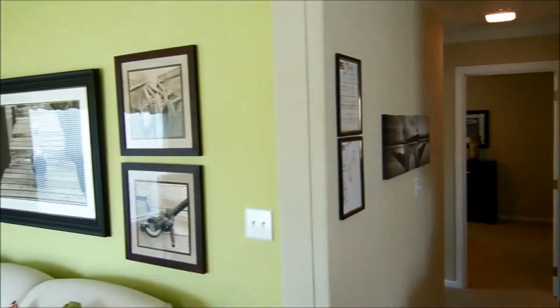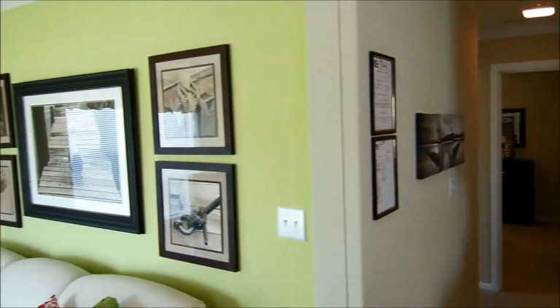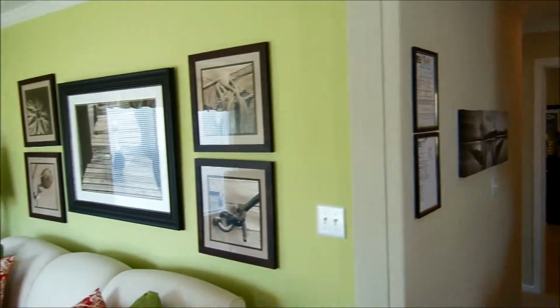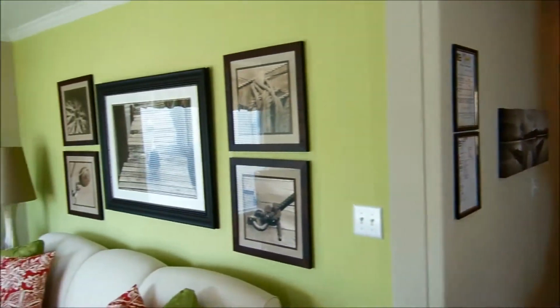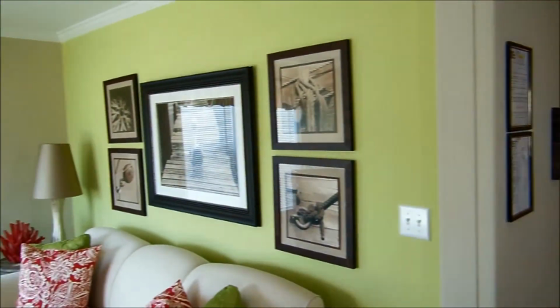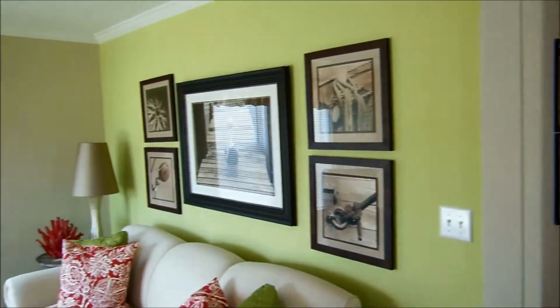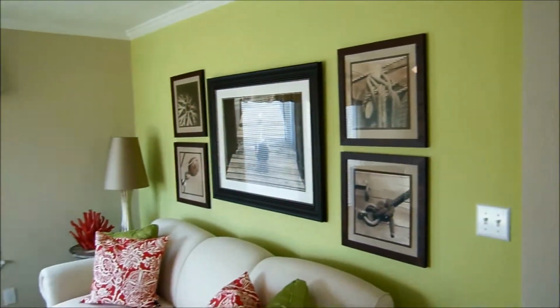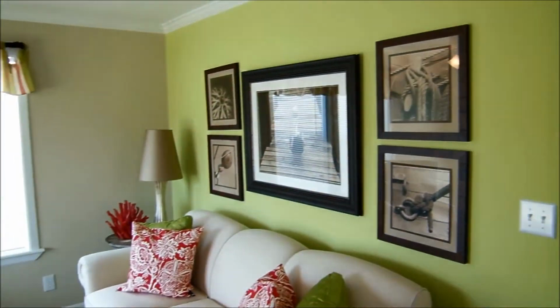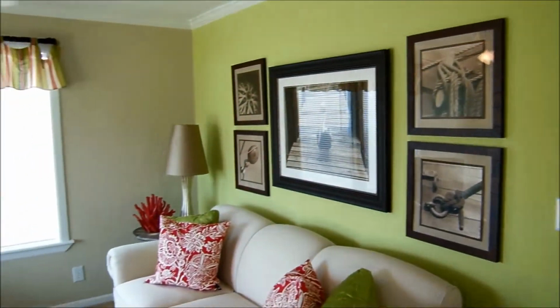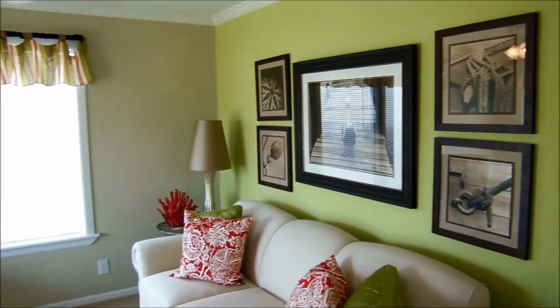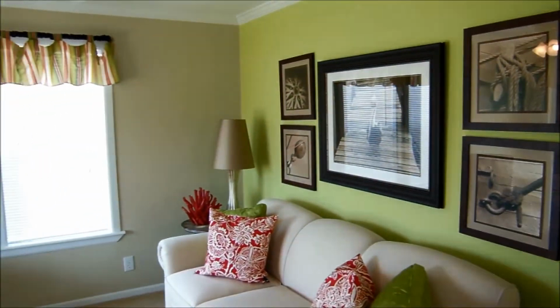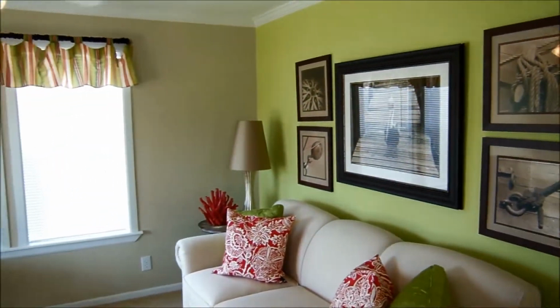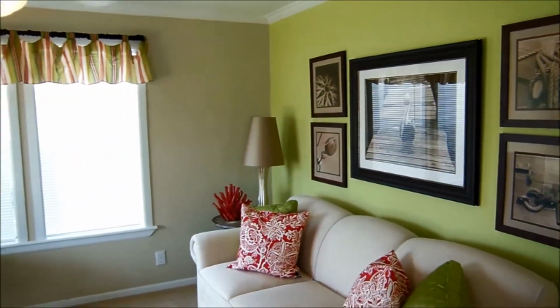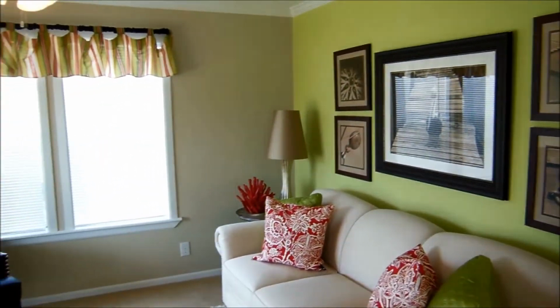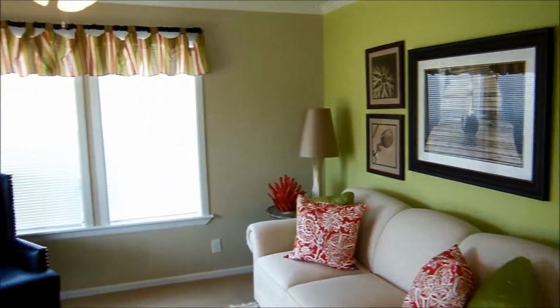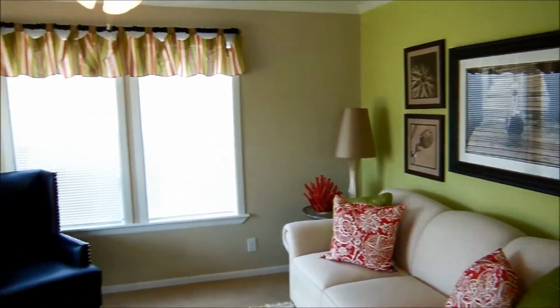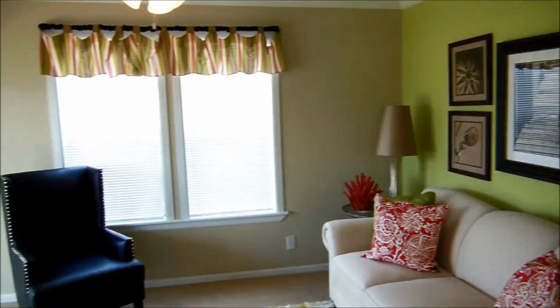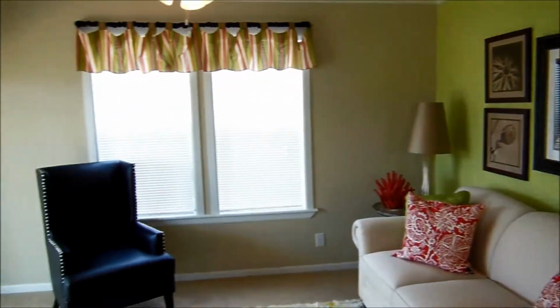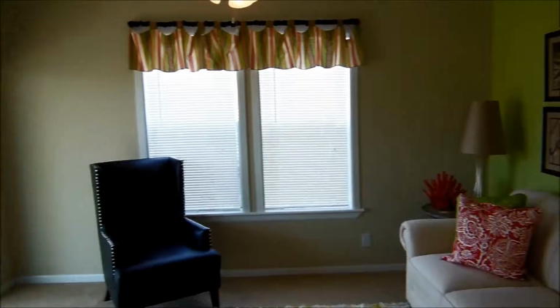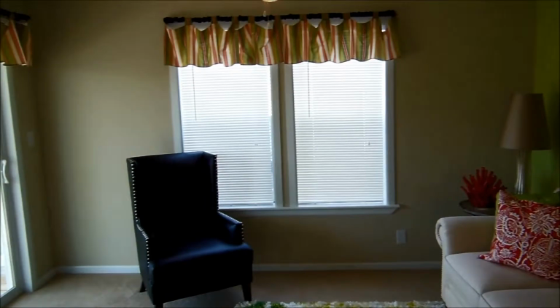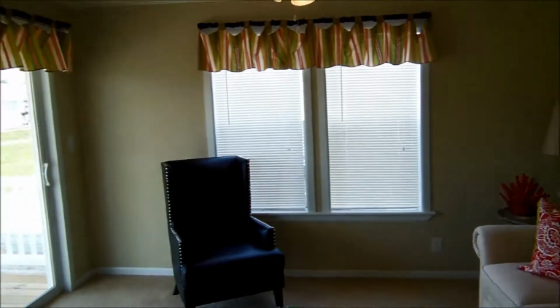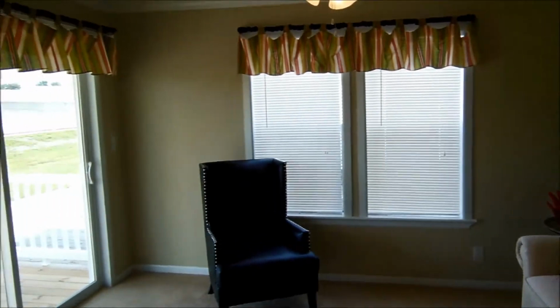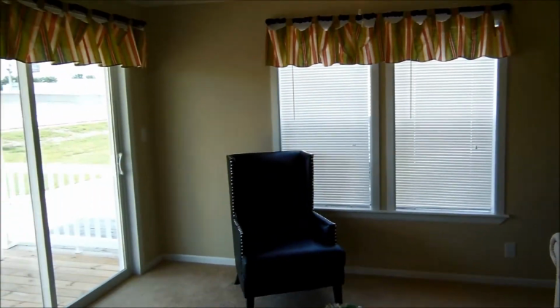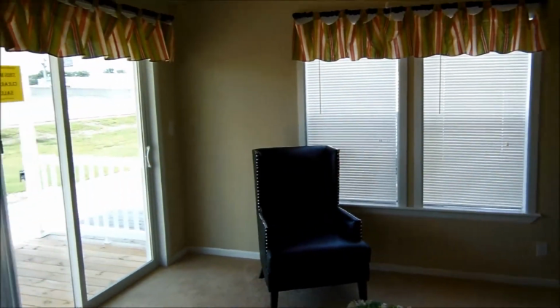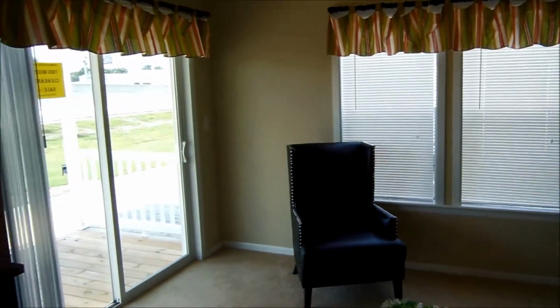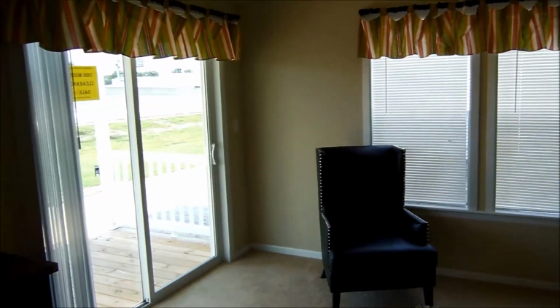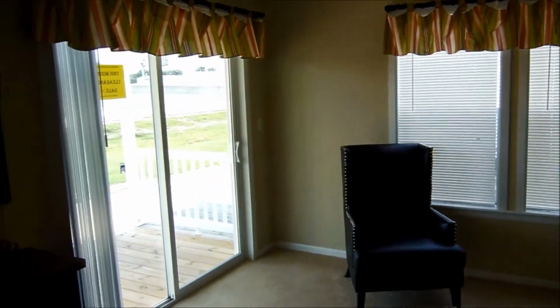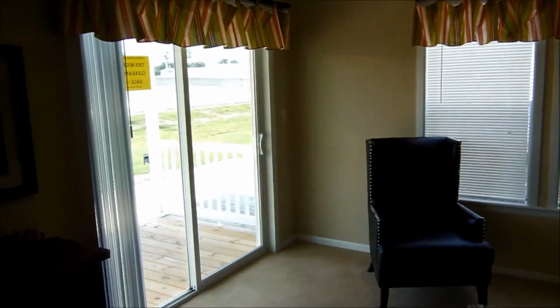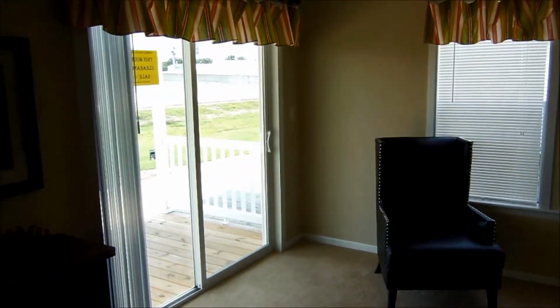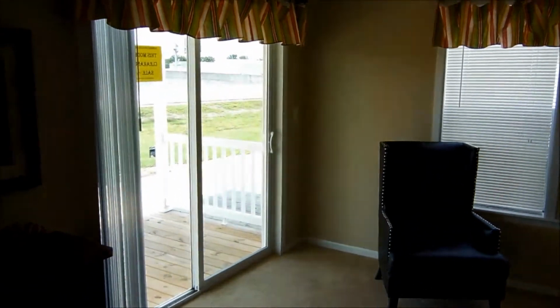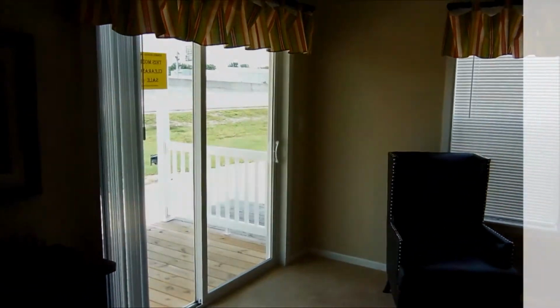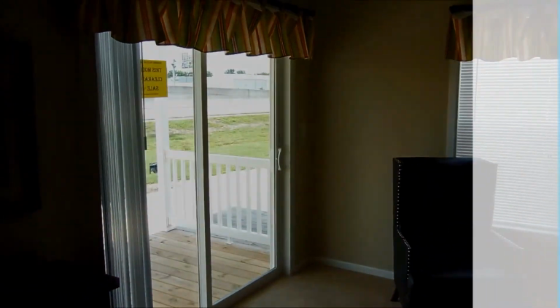We've actually got this one on sale right now for about $12,000 off the list. So come on down — we can't wait to meet you.